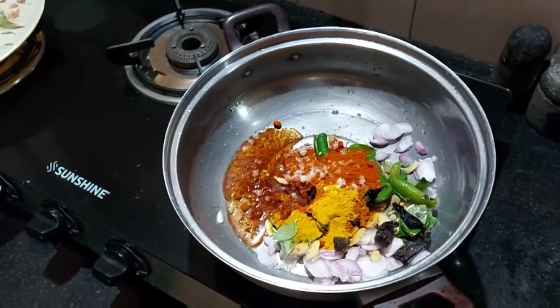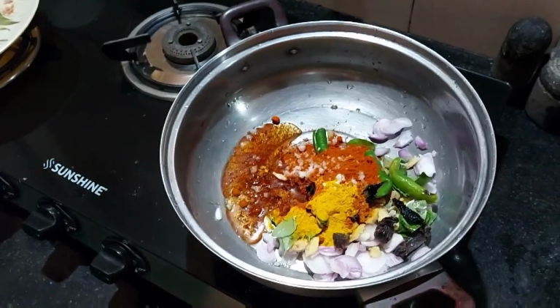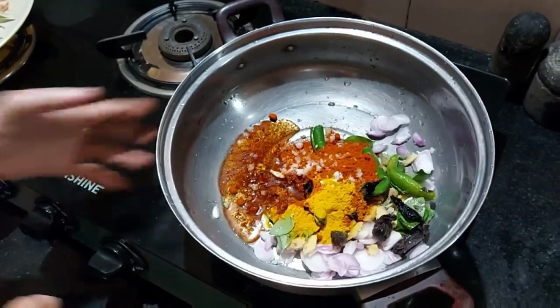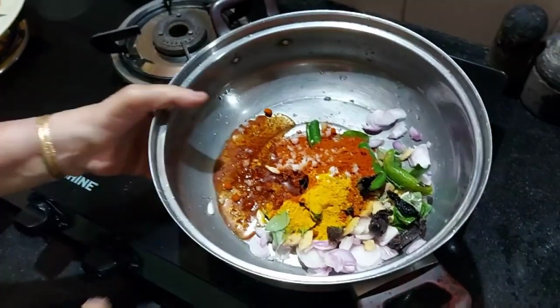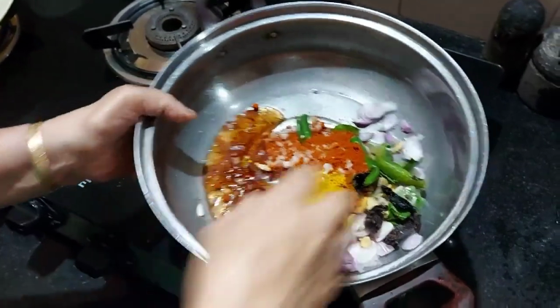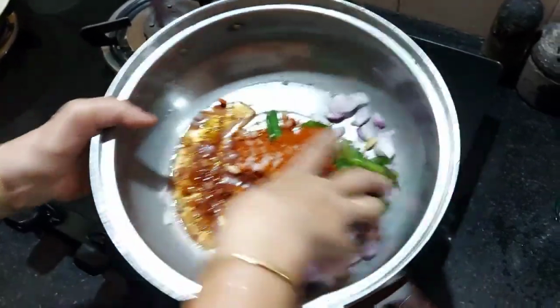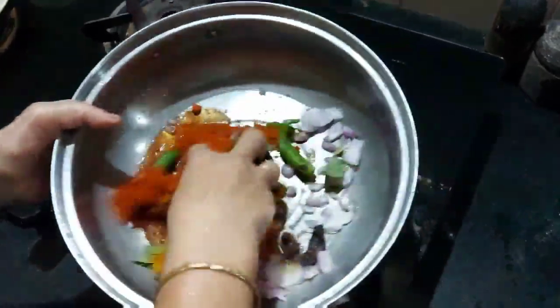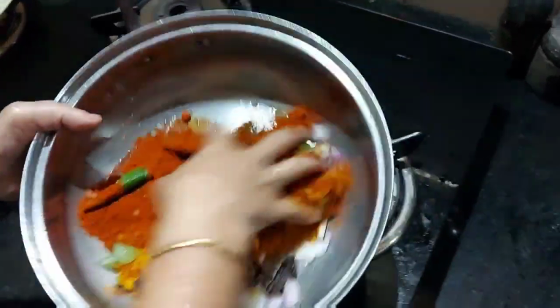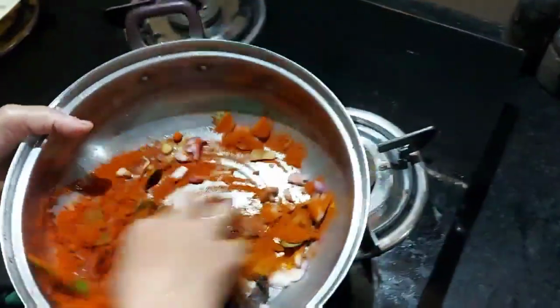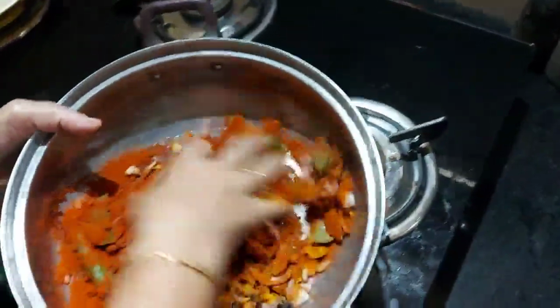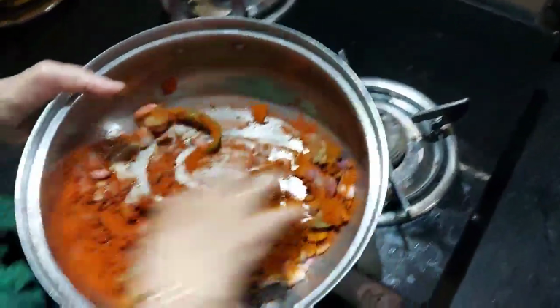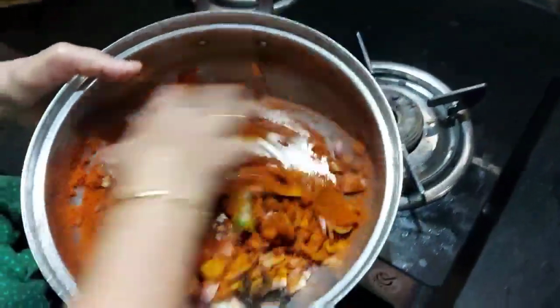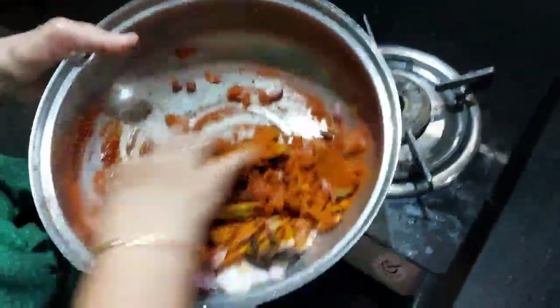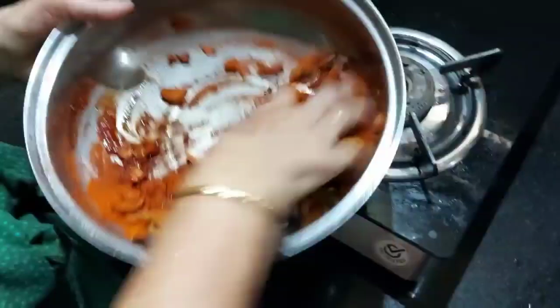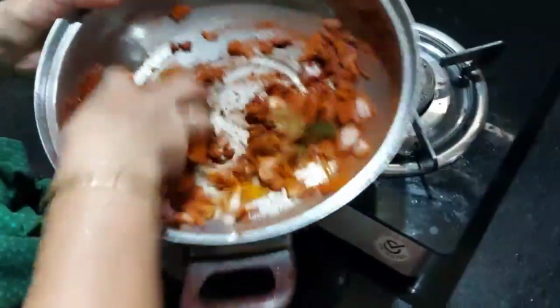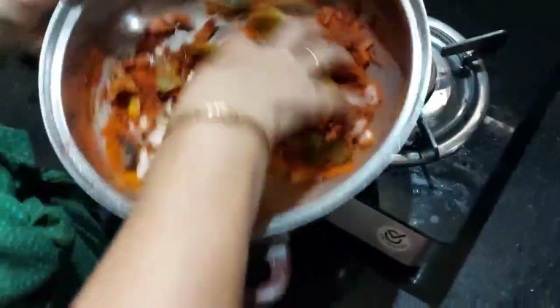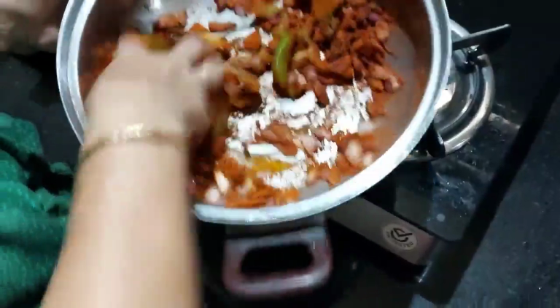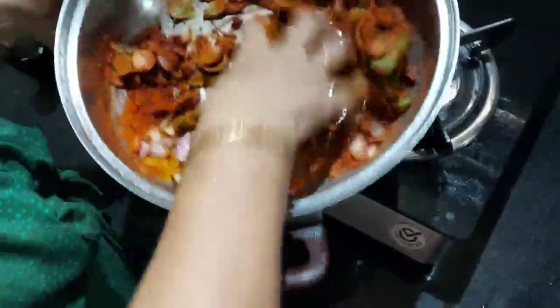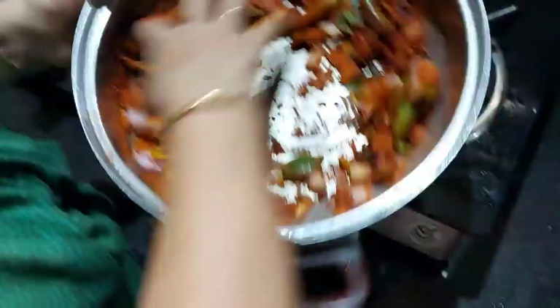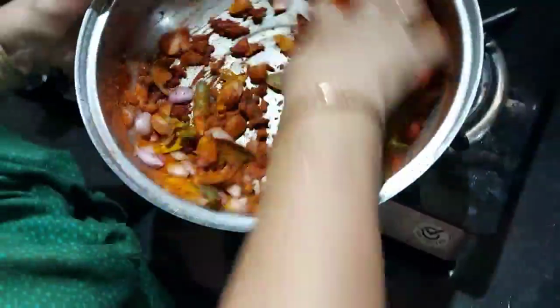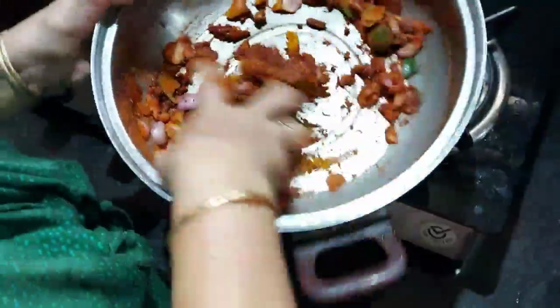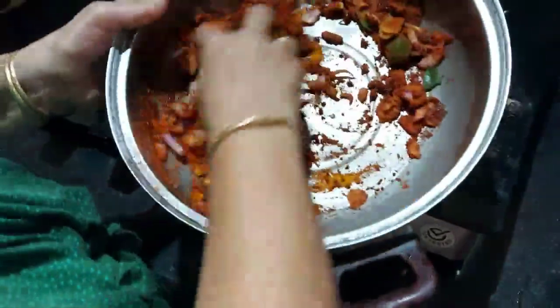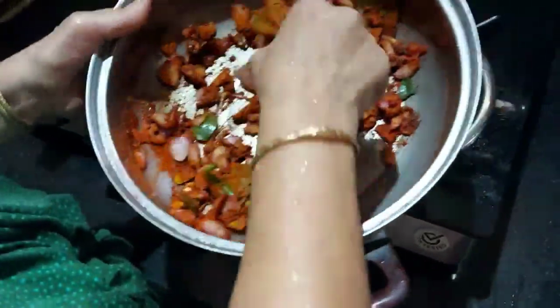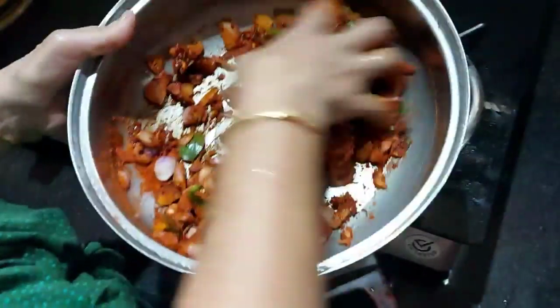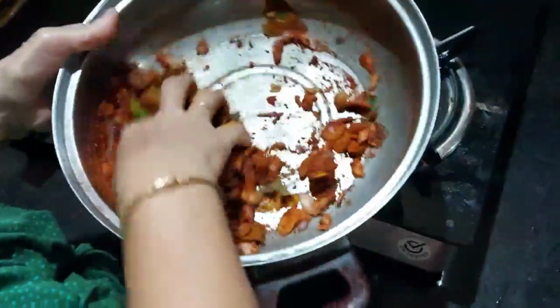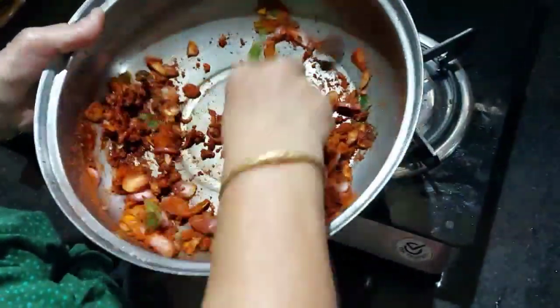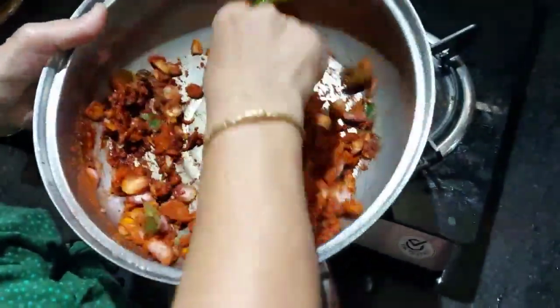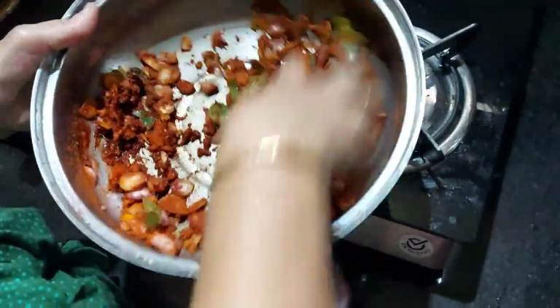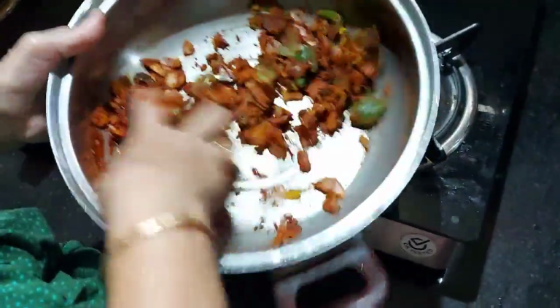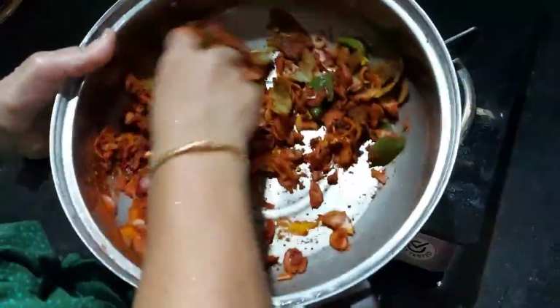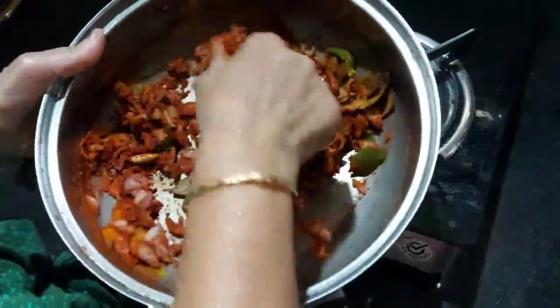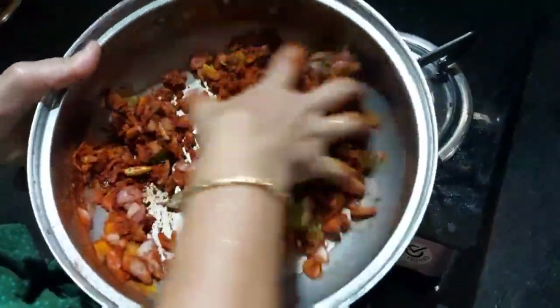Now we have to cook a little red pepper. We are going to mix a little. Now we will mix it in.